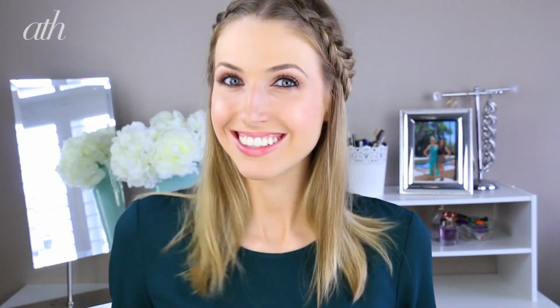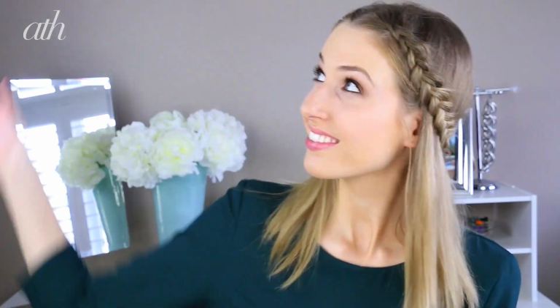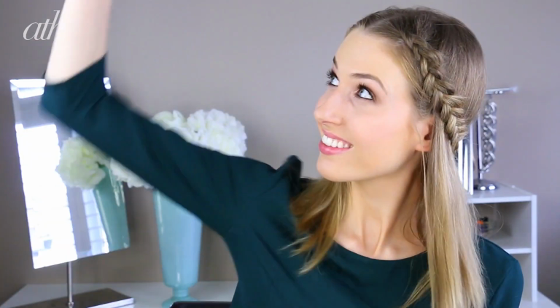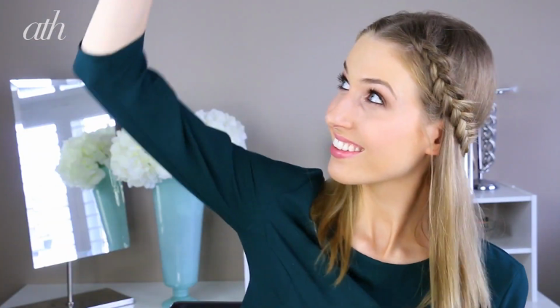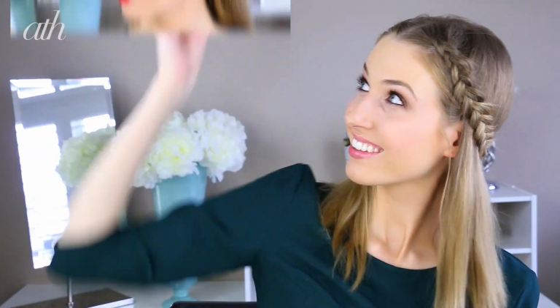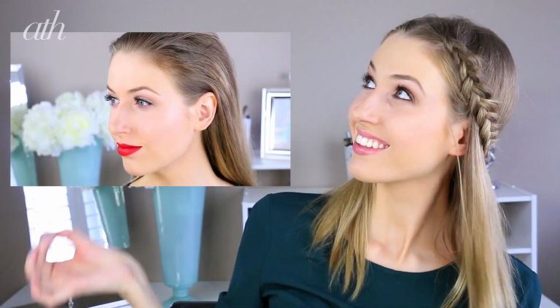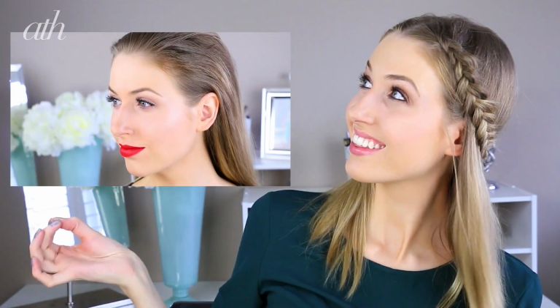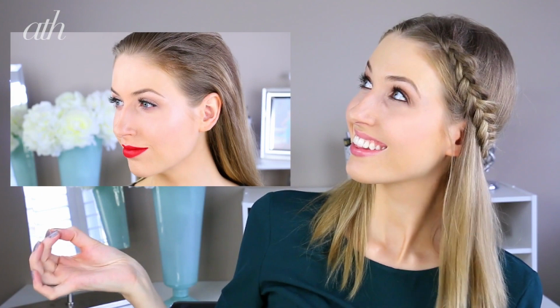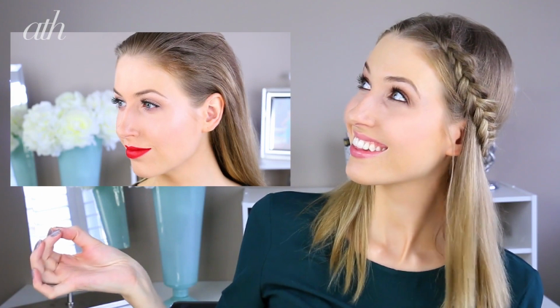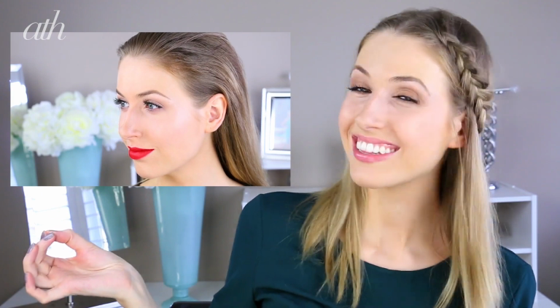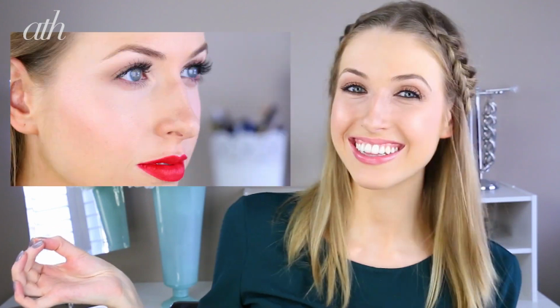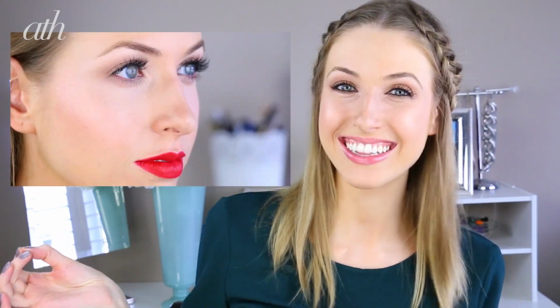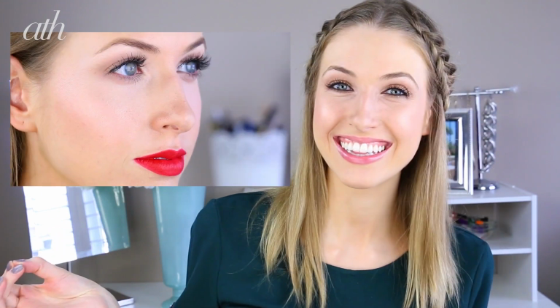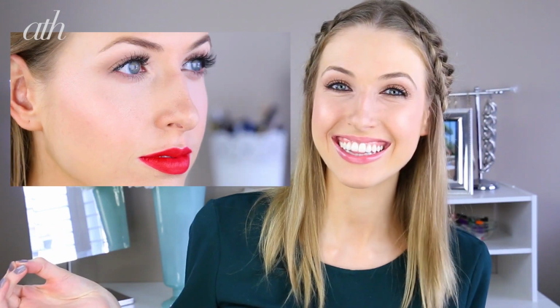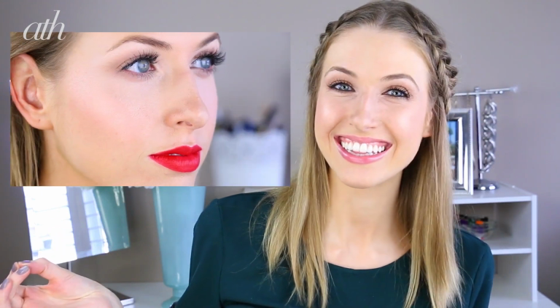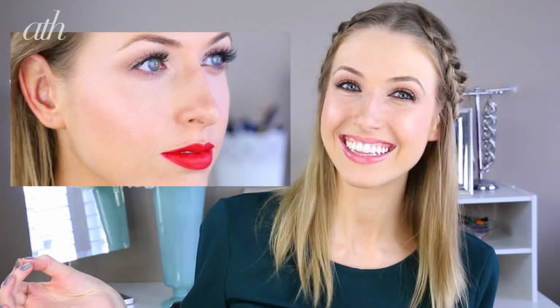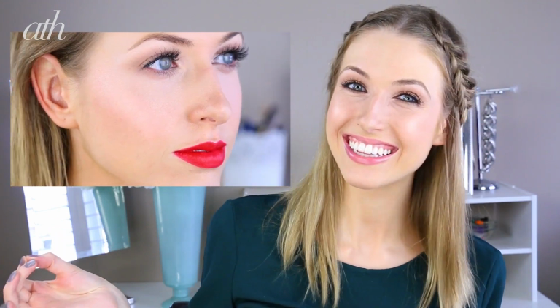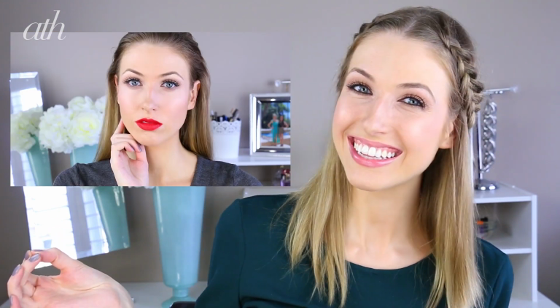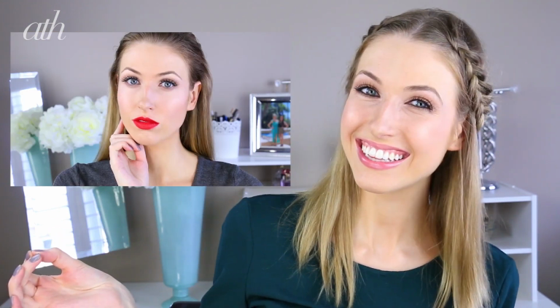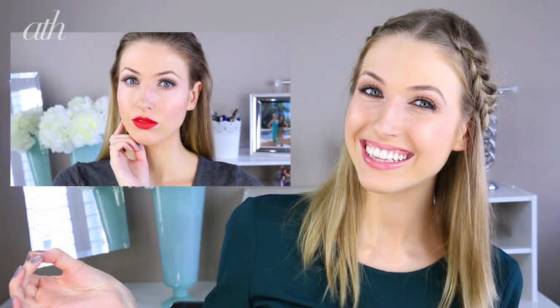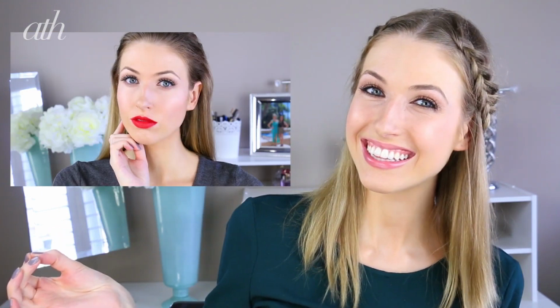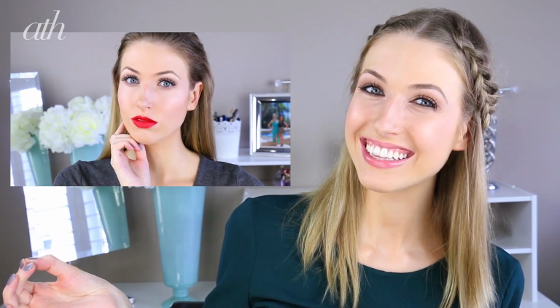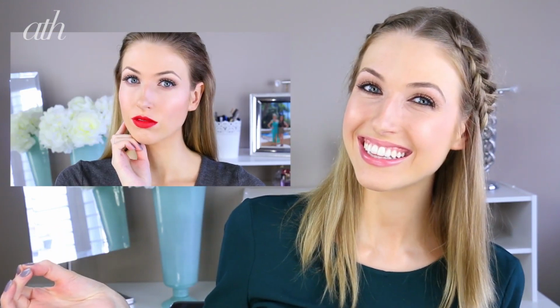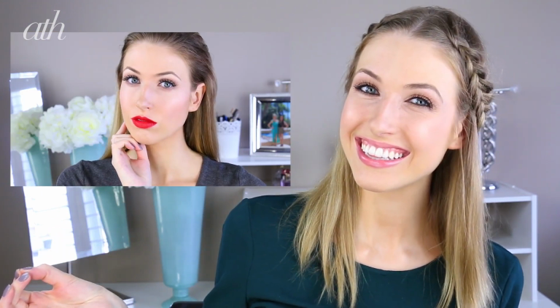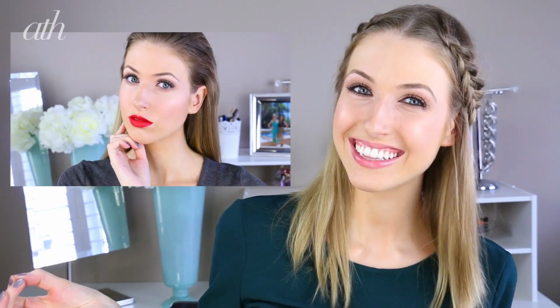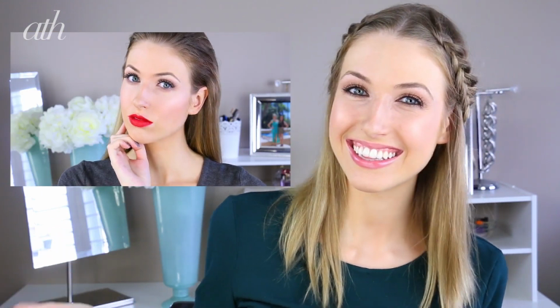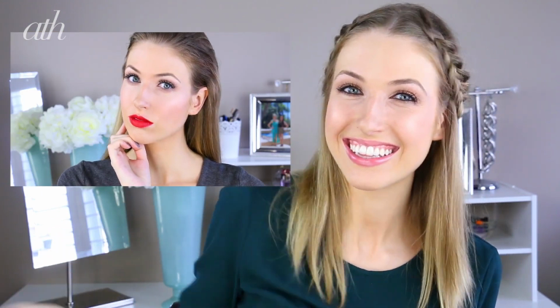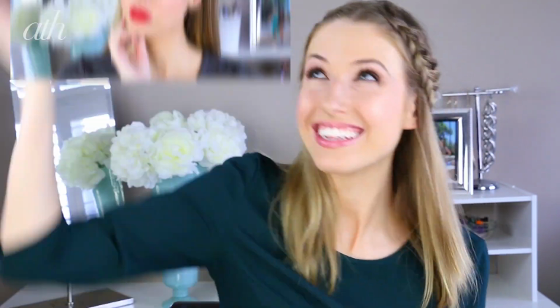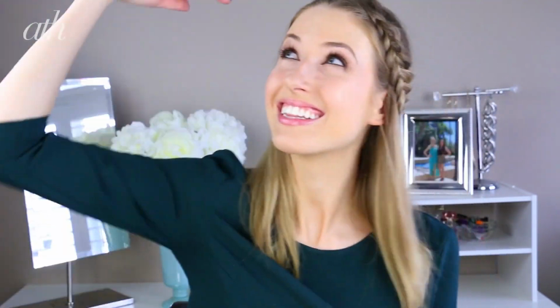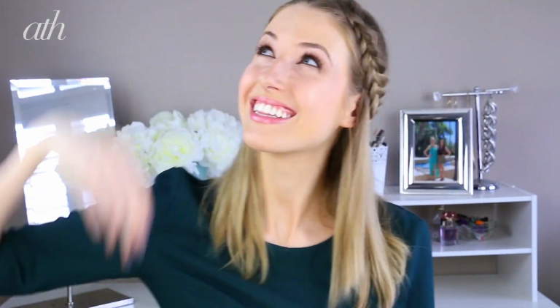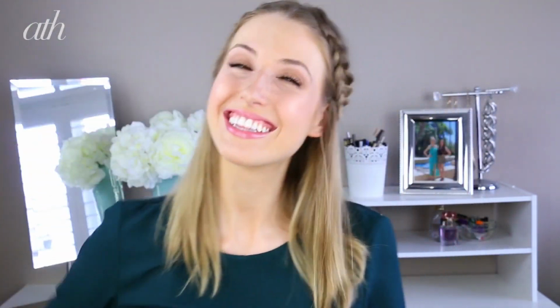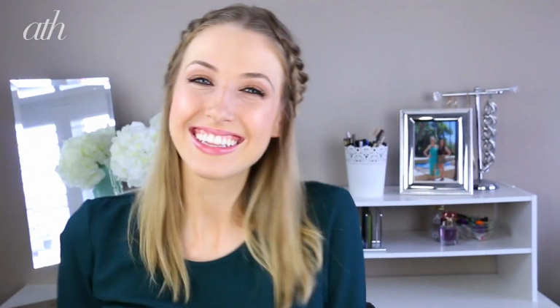P.S. If you want to make a big statement and do a bolder look, check out my tutorial over here by clicking on the screen or in the link in the info bar below.